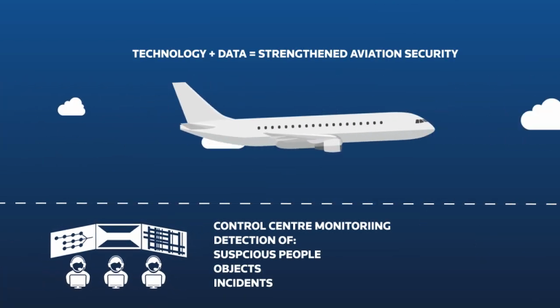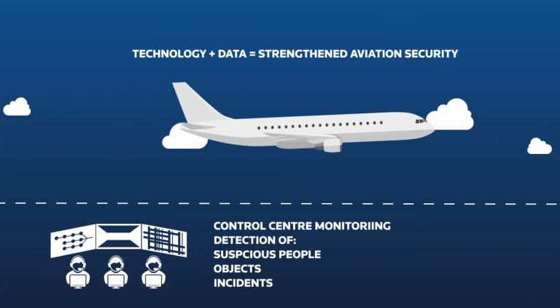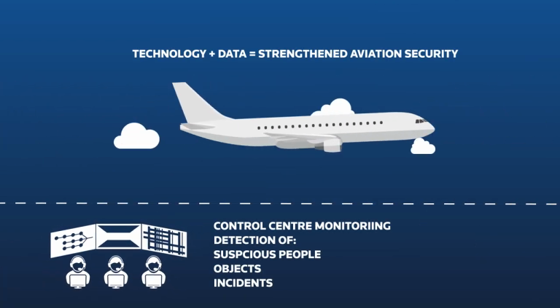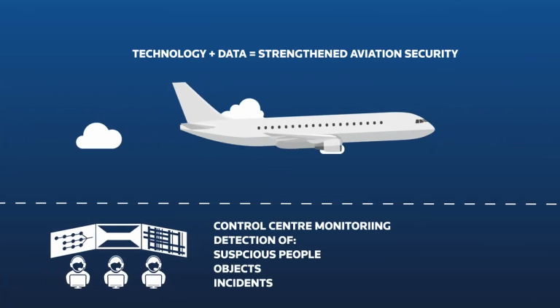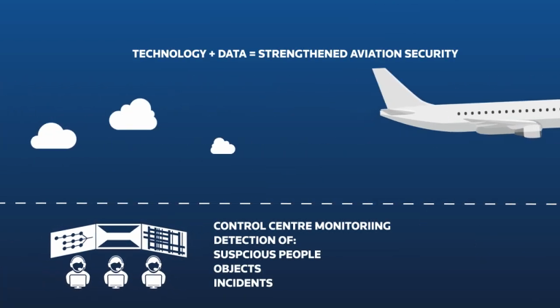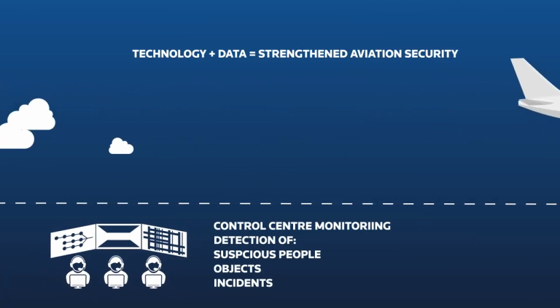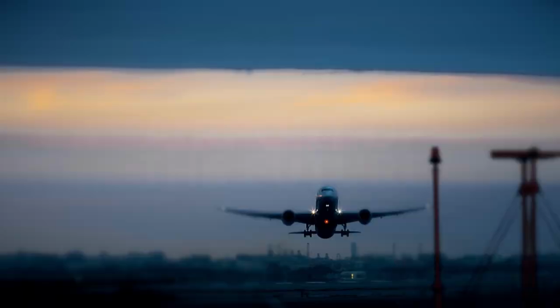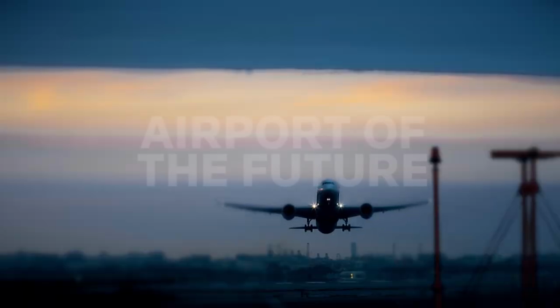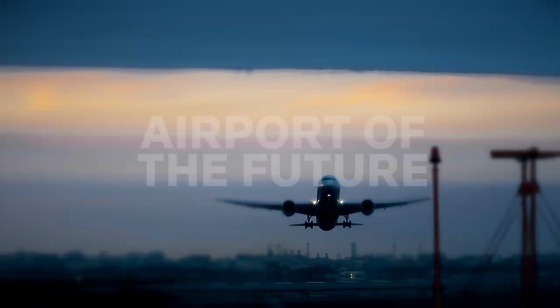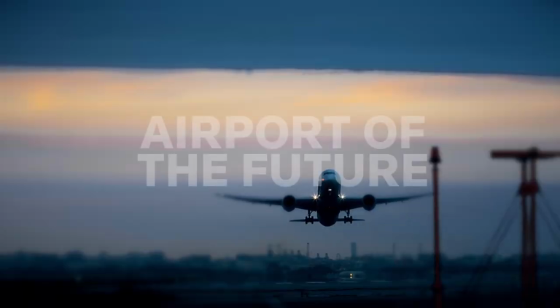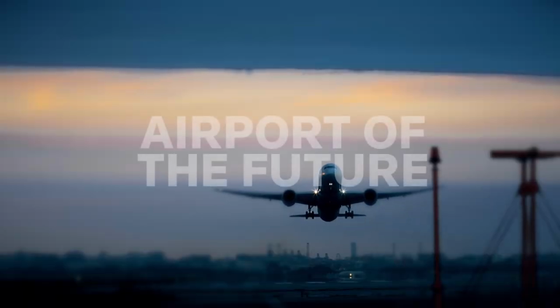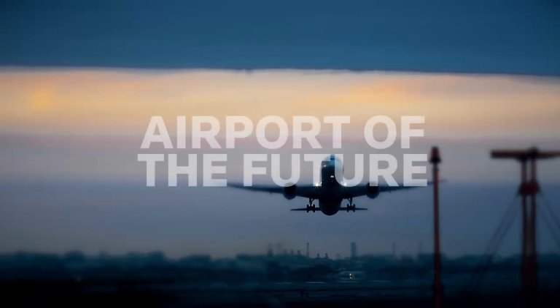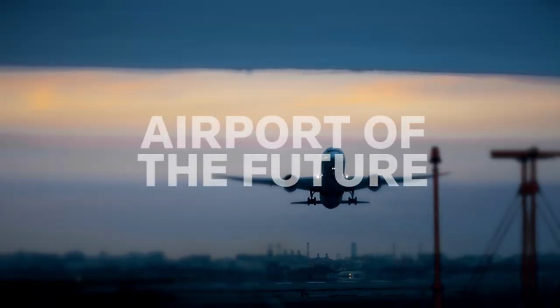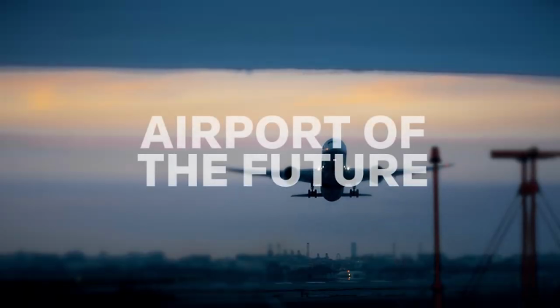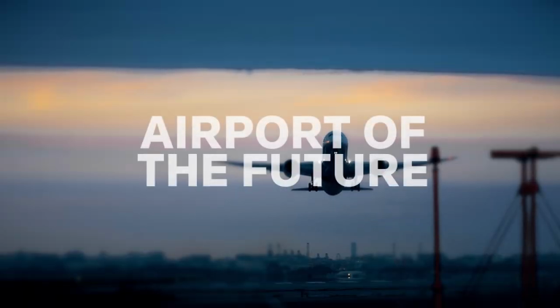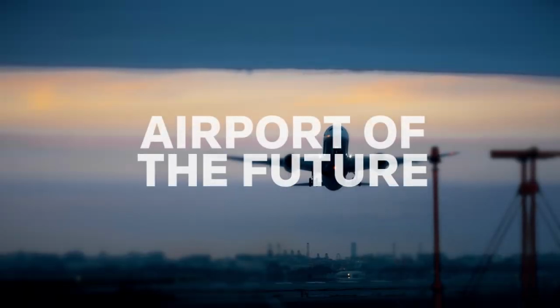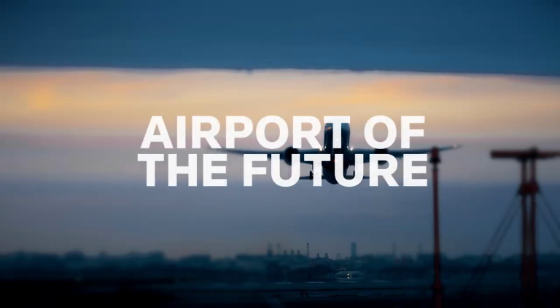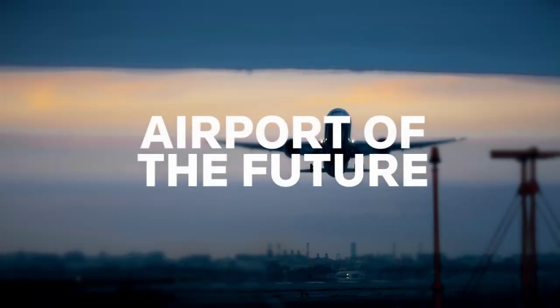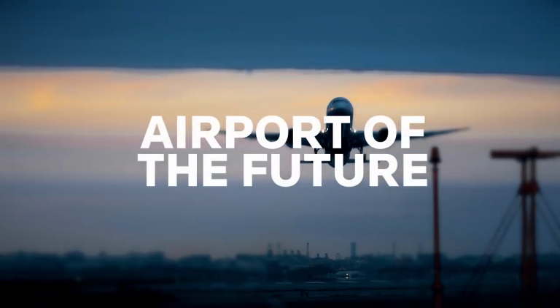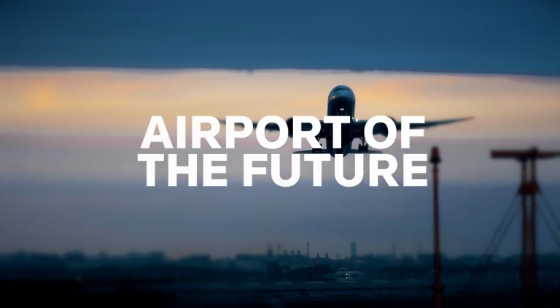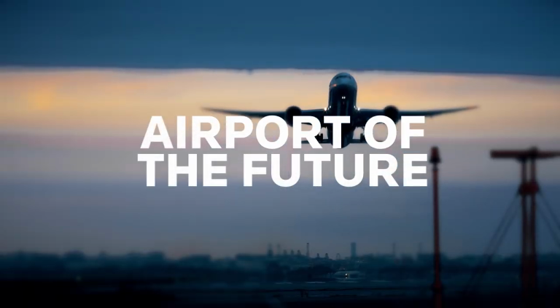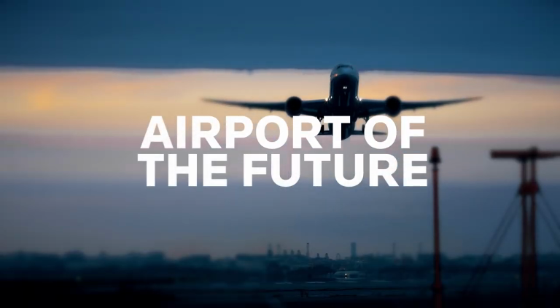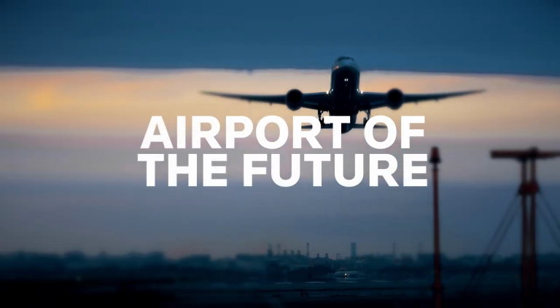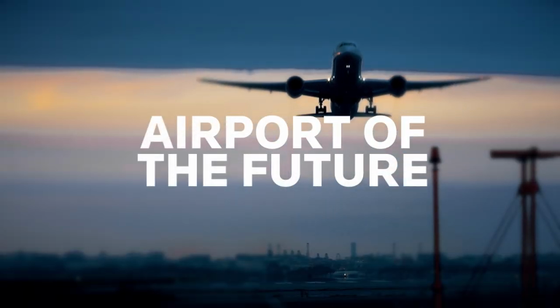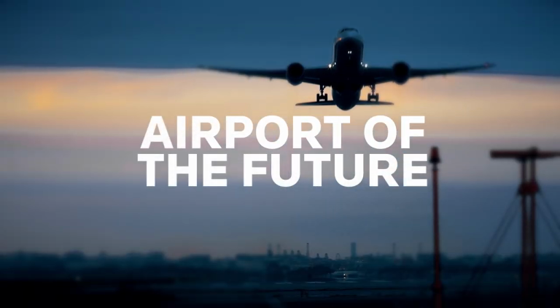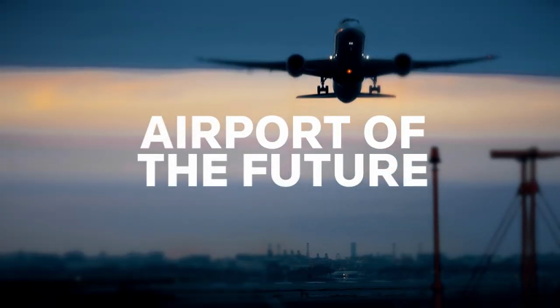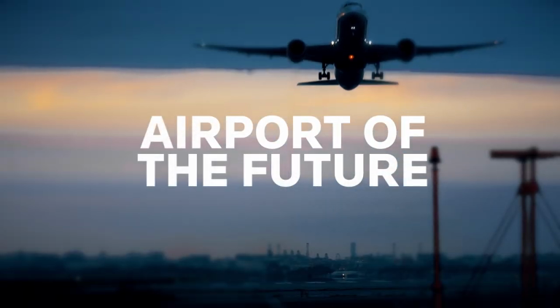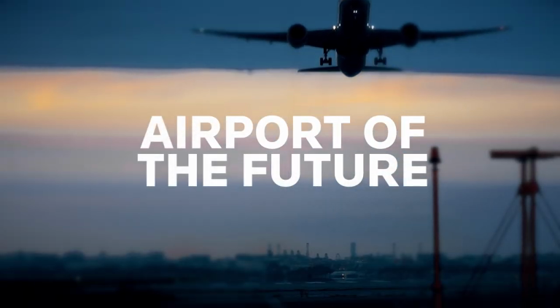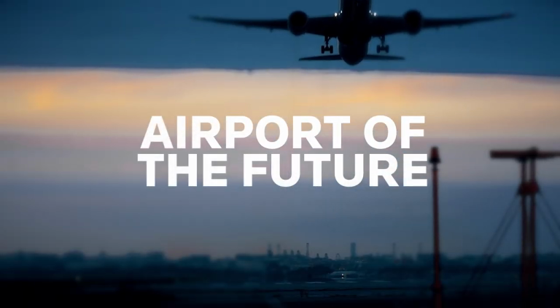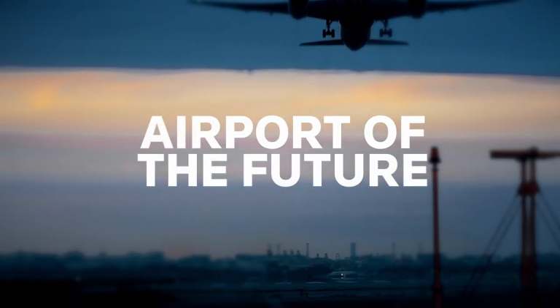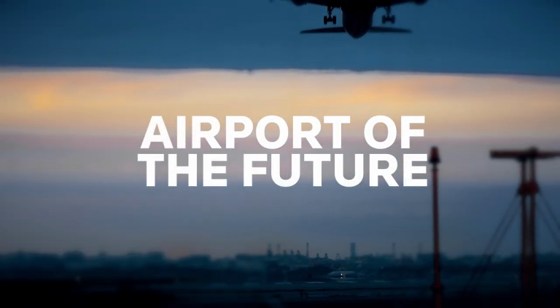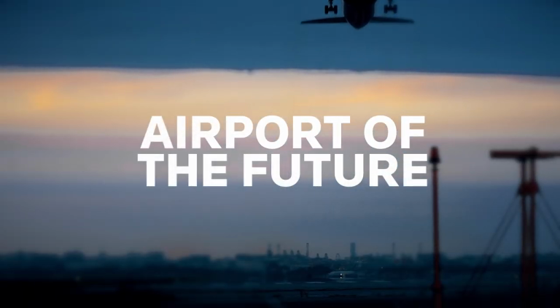Efficient, safe, and smooth travel — this is the airport of the future.